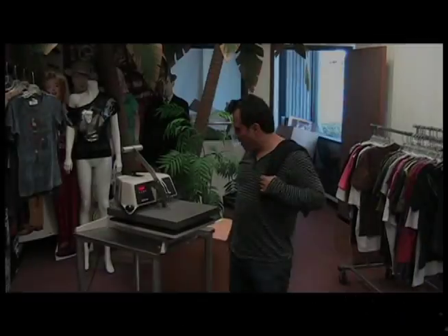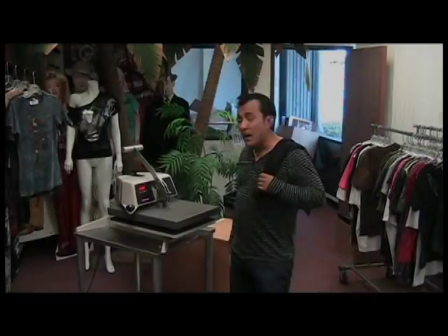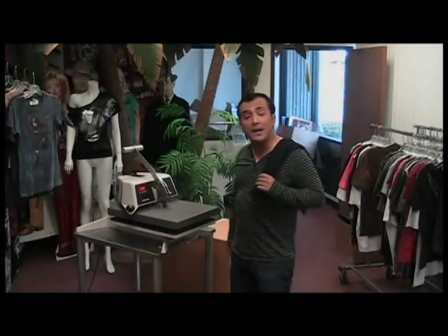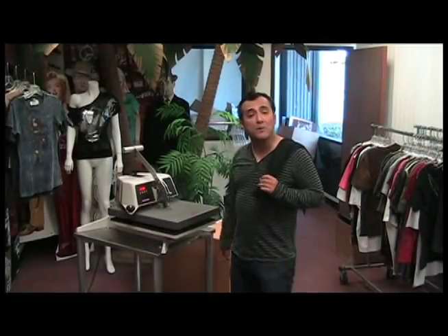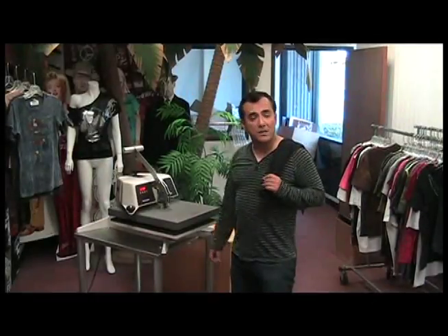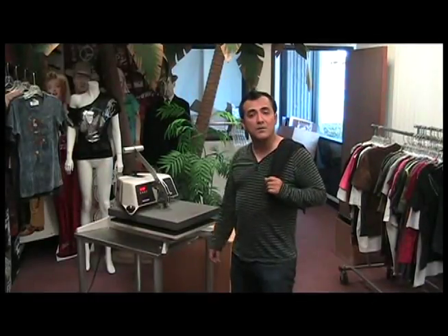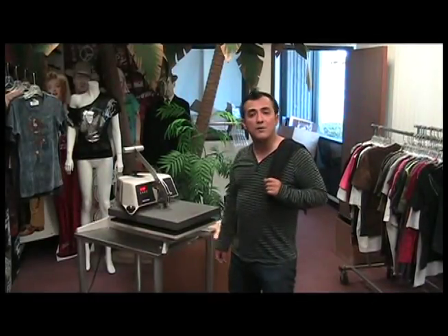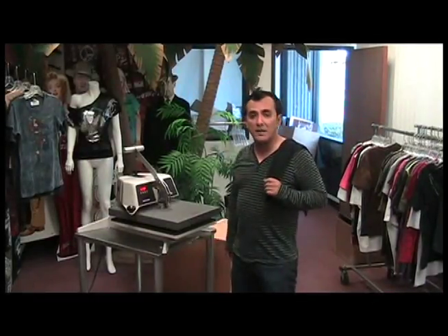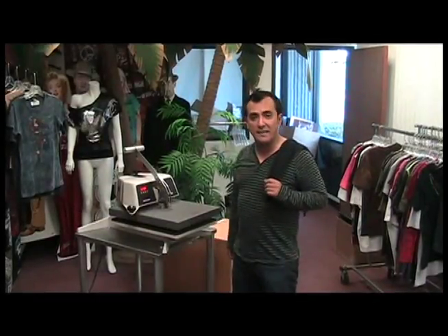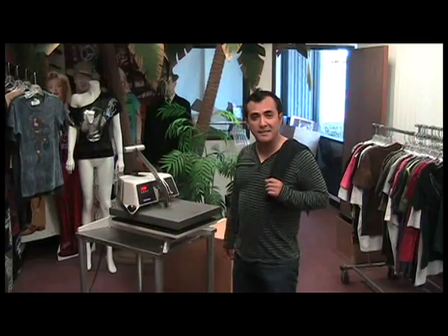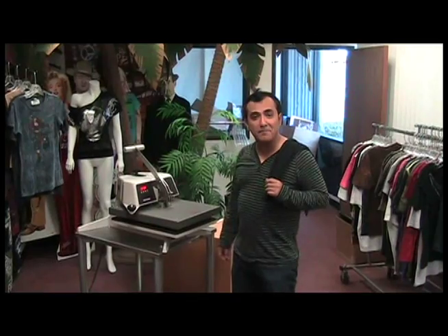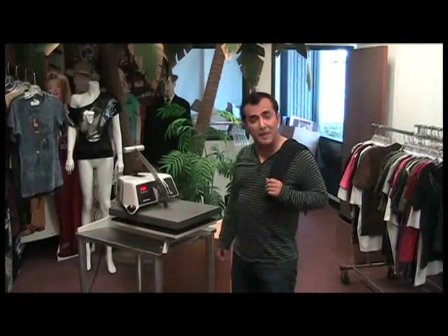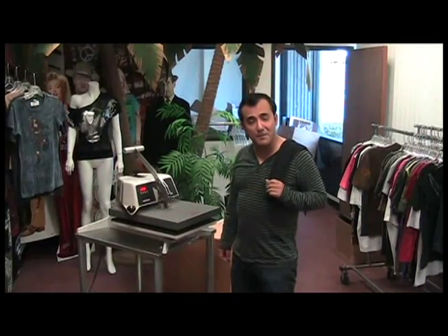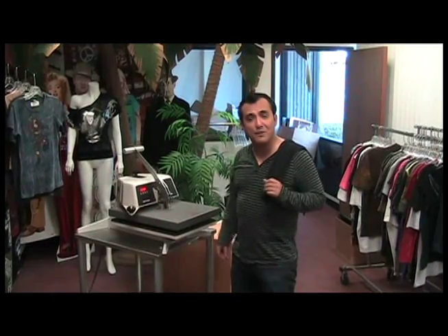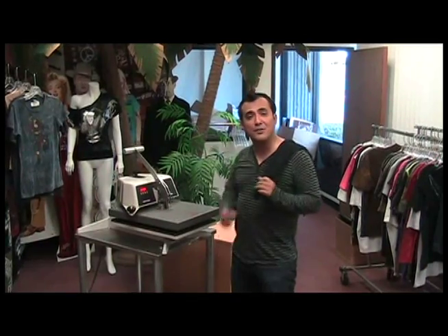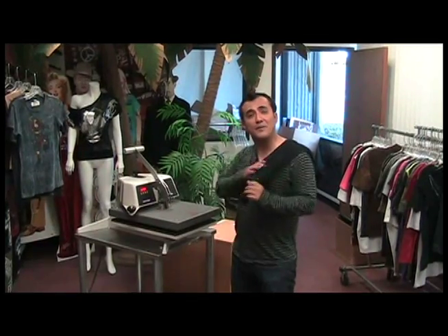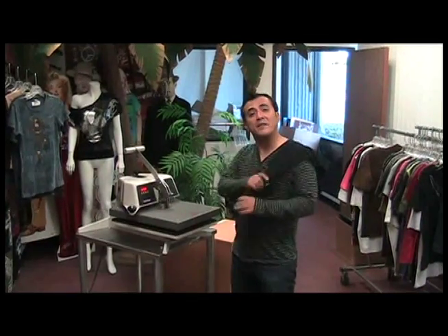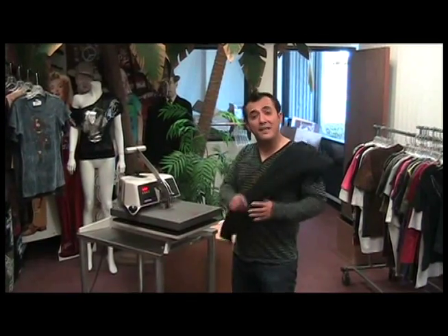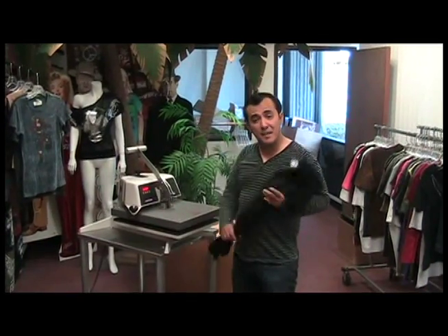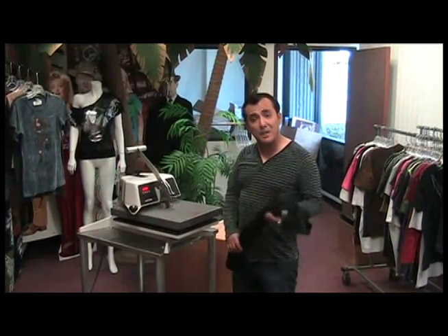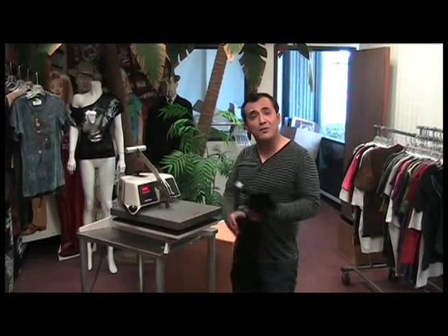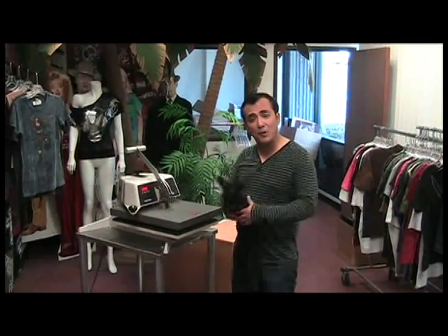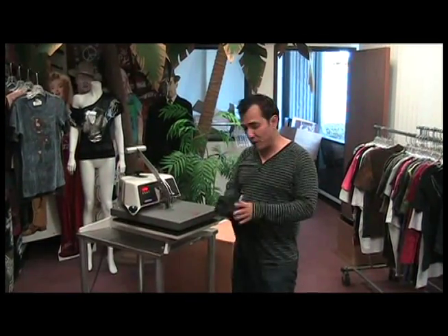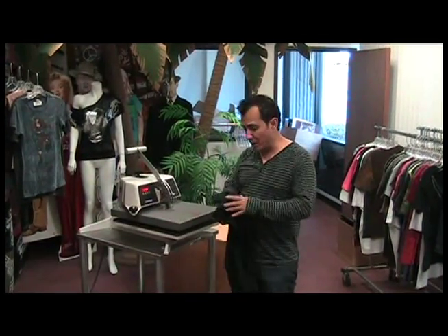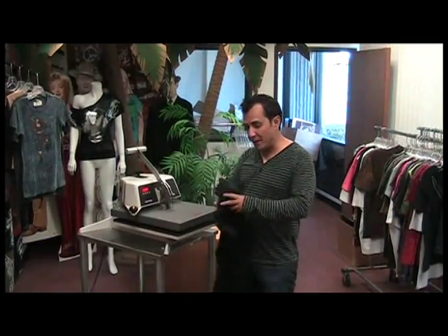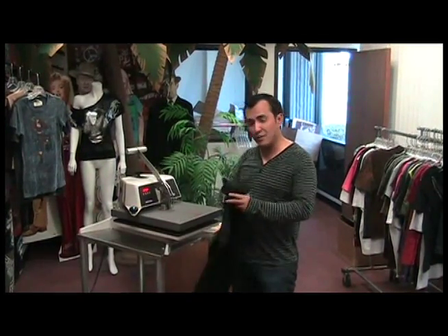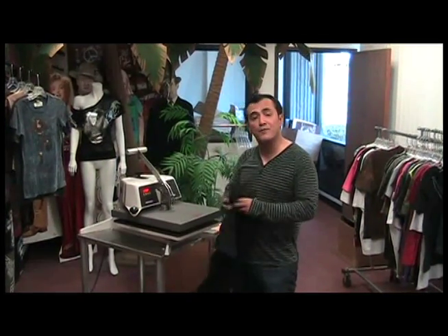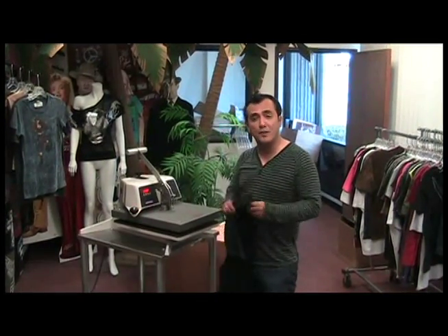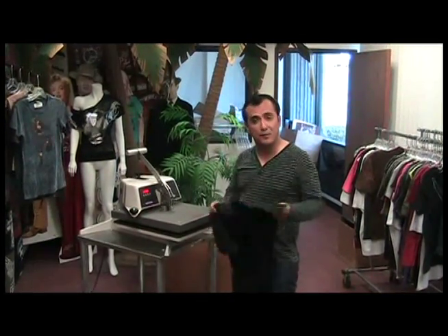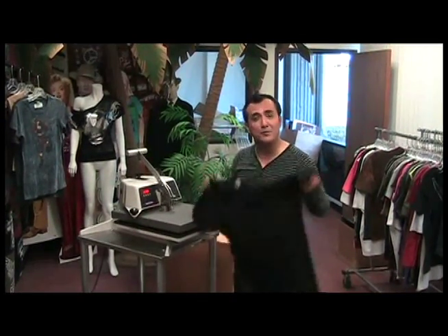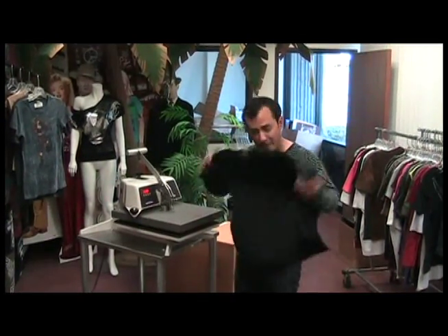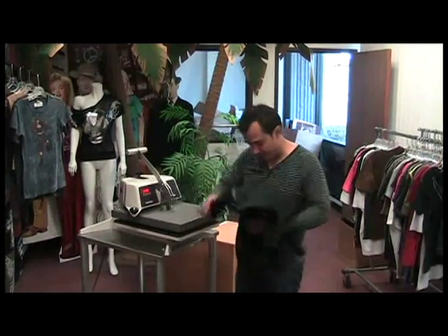Hi and welcome to The Wall Site. My name is Sergio and I'm here to show you how to use foil in order to do foil transfers.